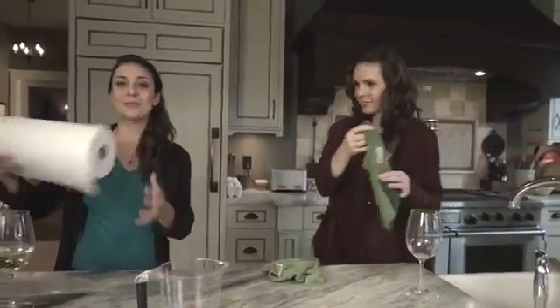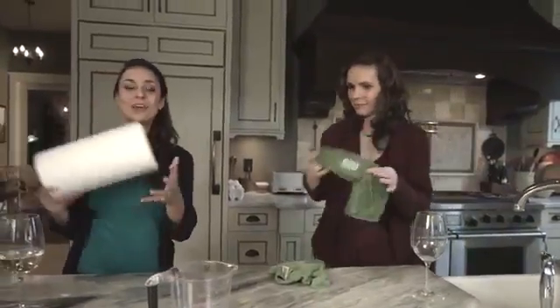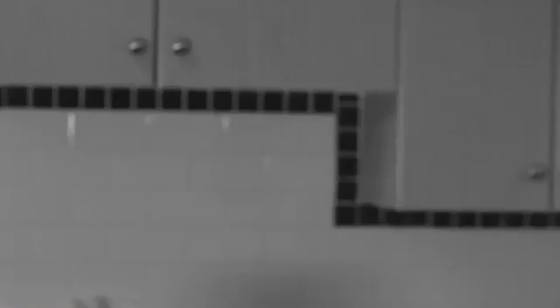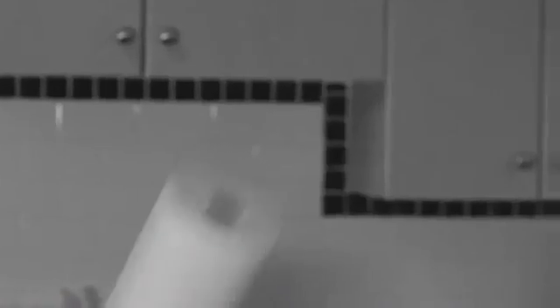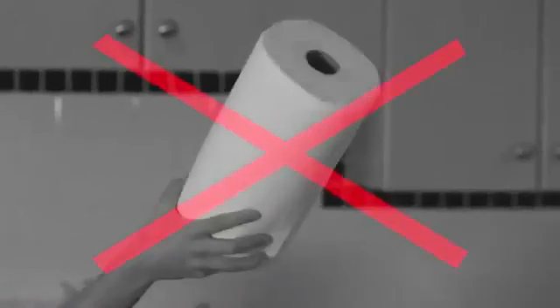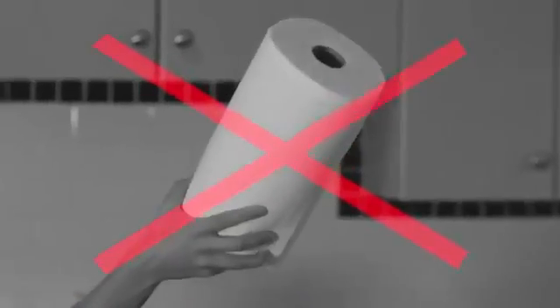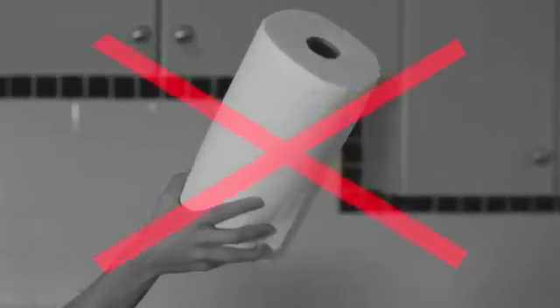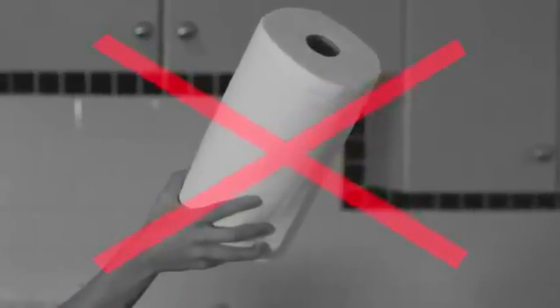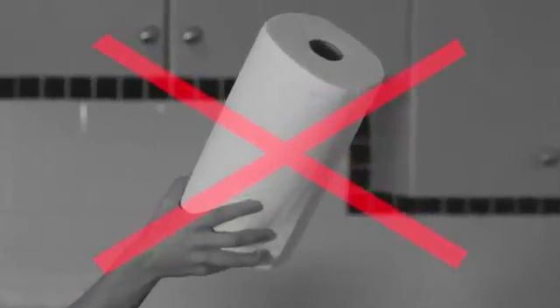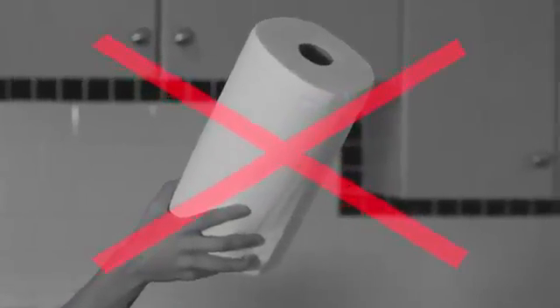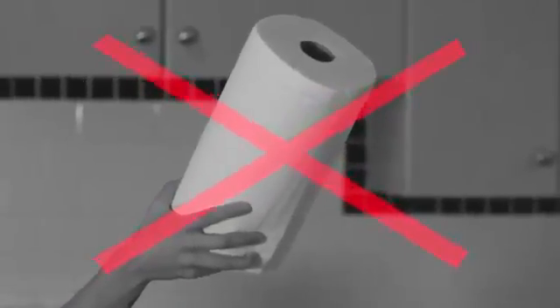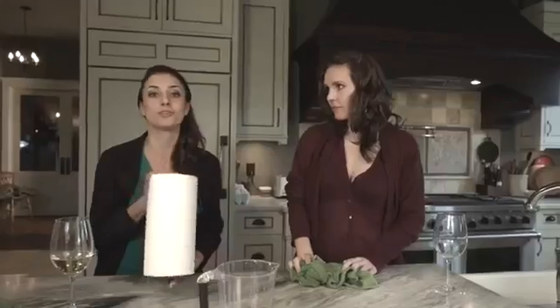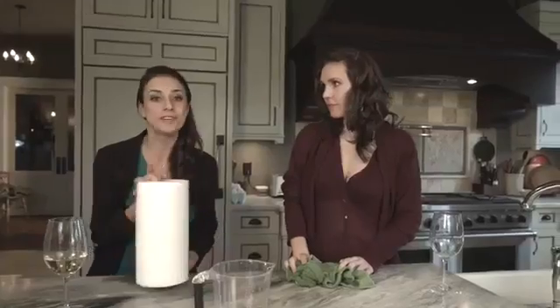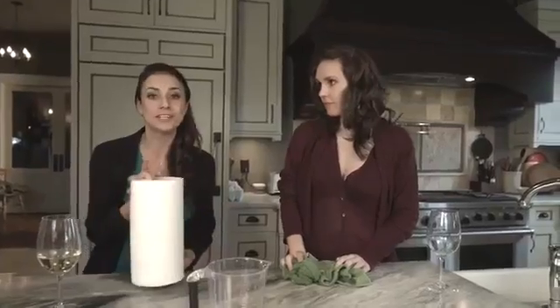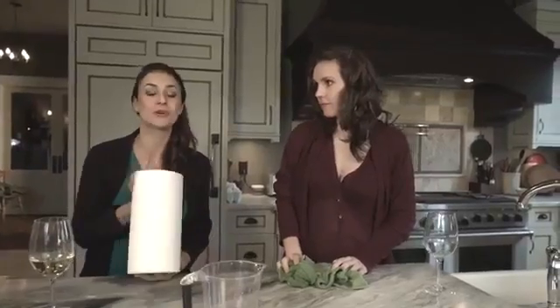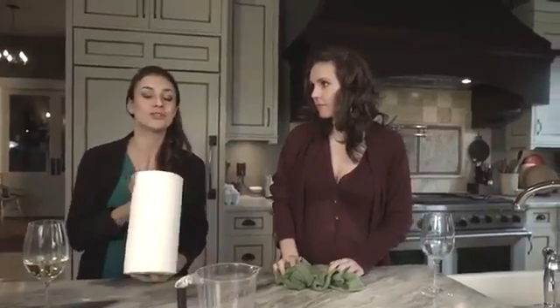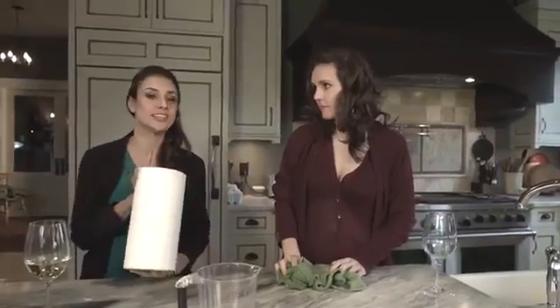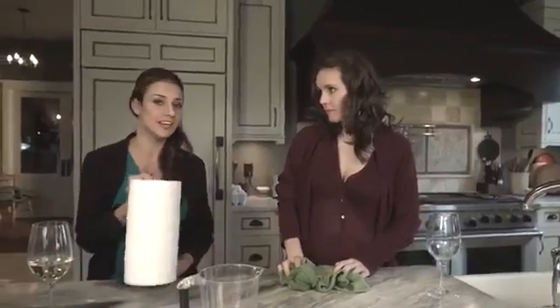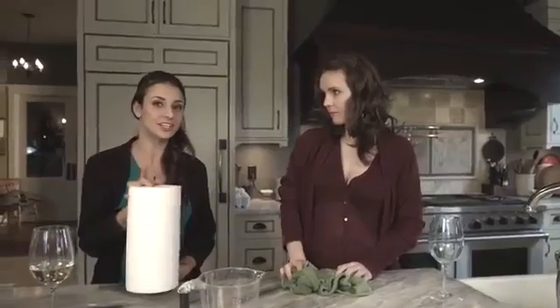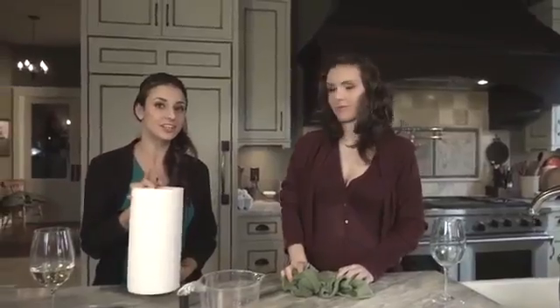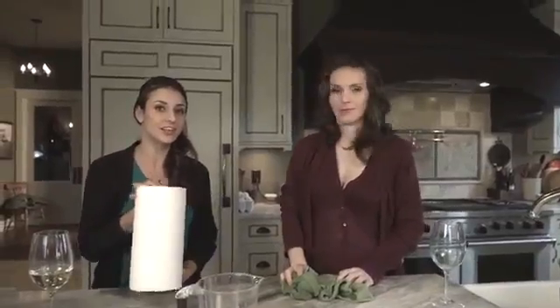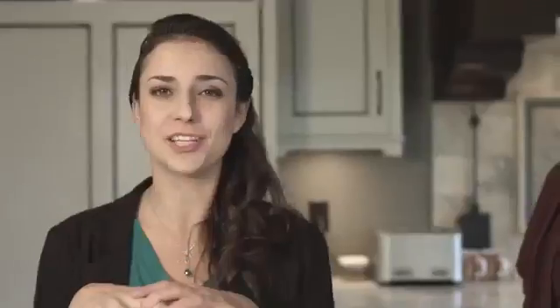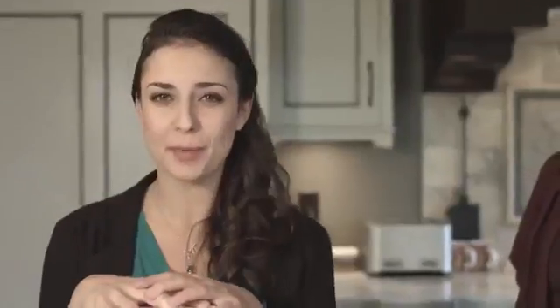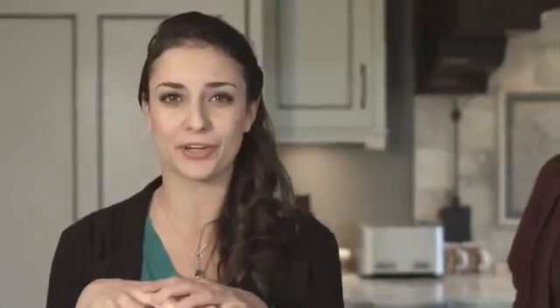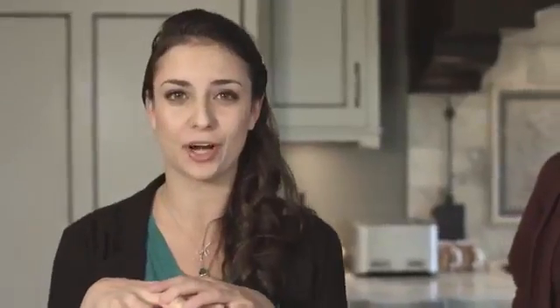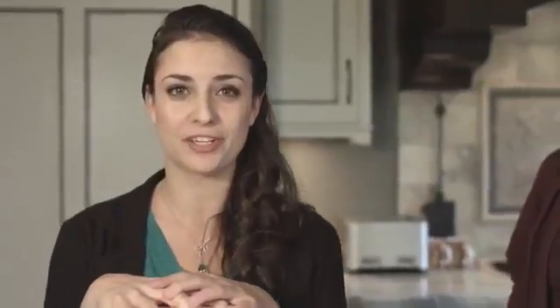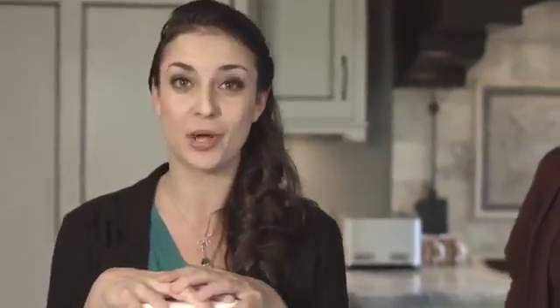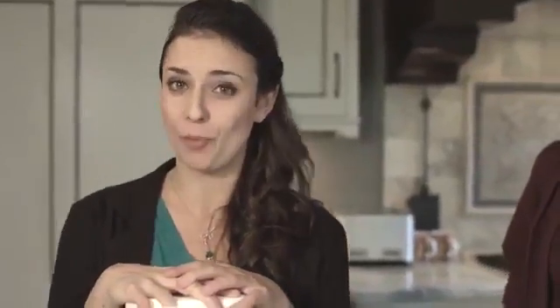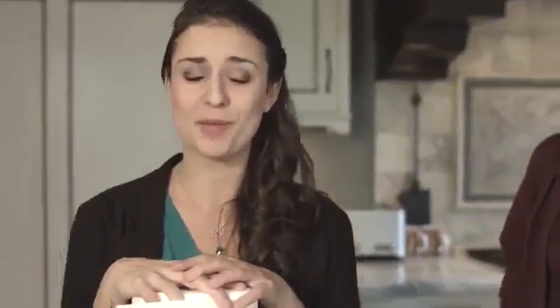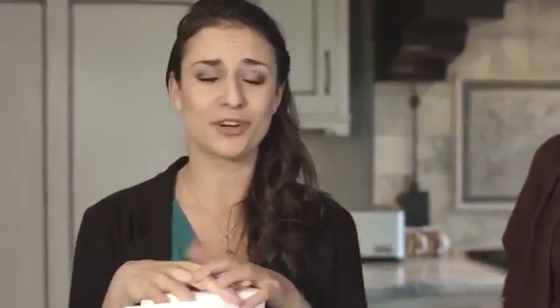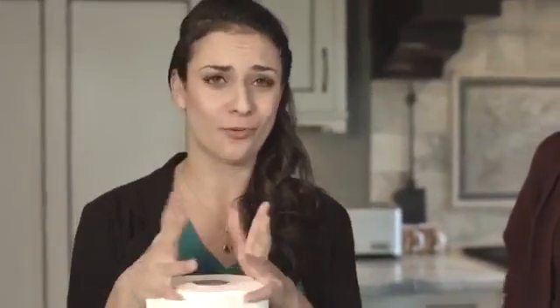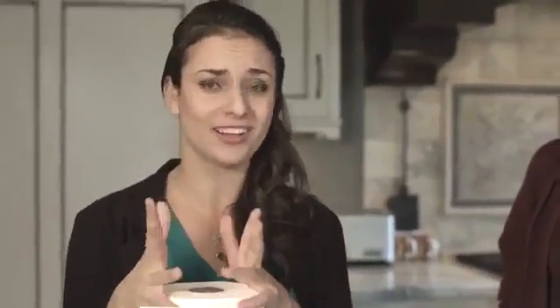No more wasting money on useless paper towels, which means more trees in nature, less paper in your garbage, and more paper in your wallet.